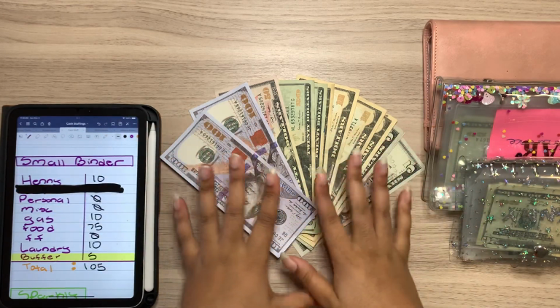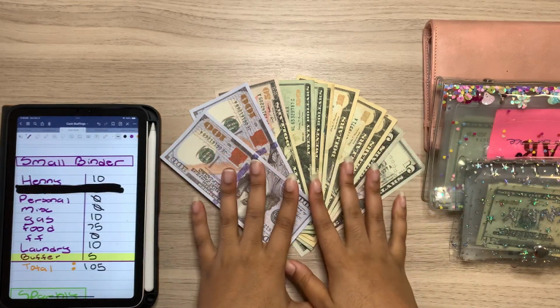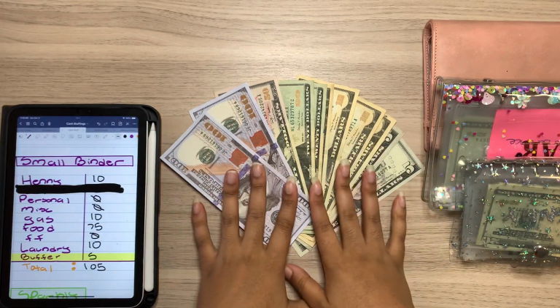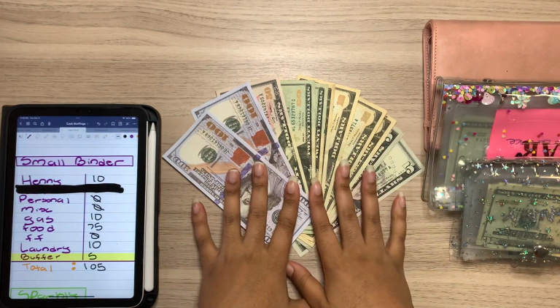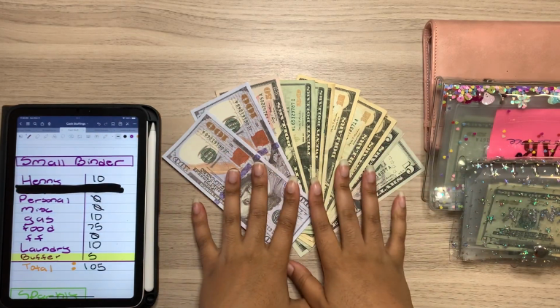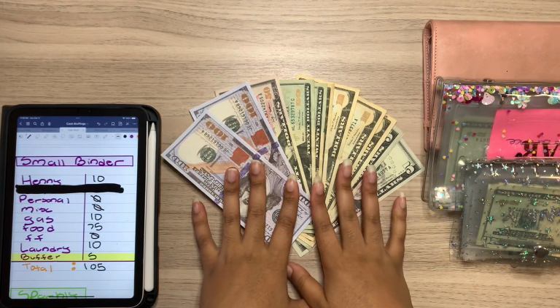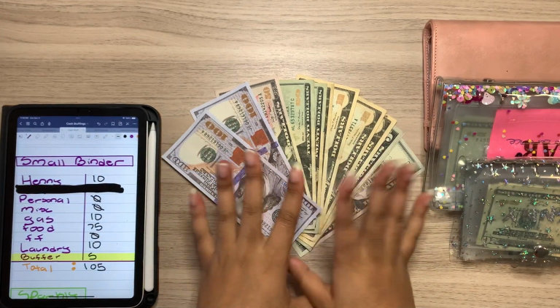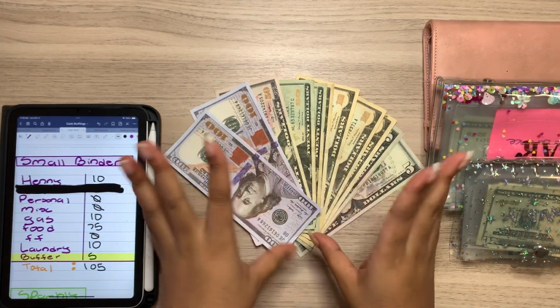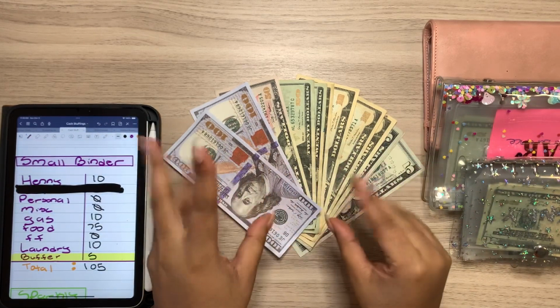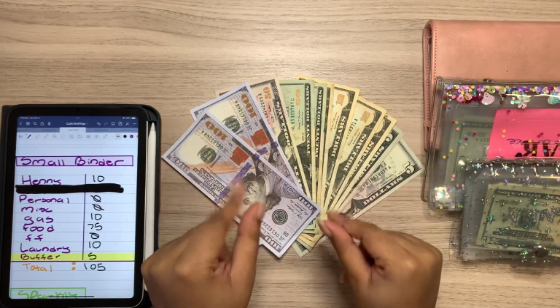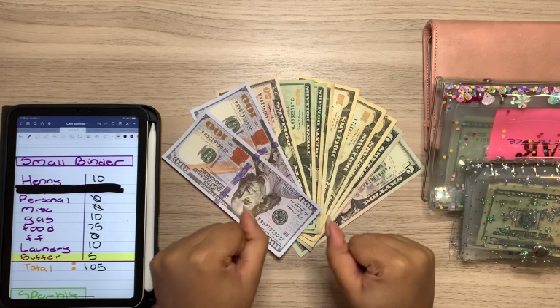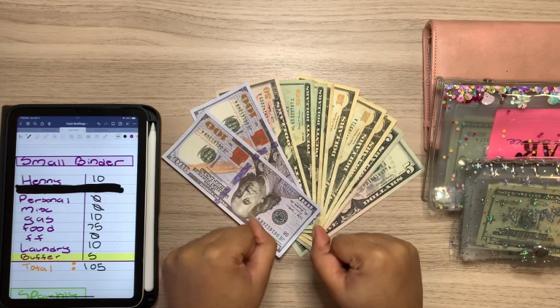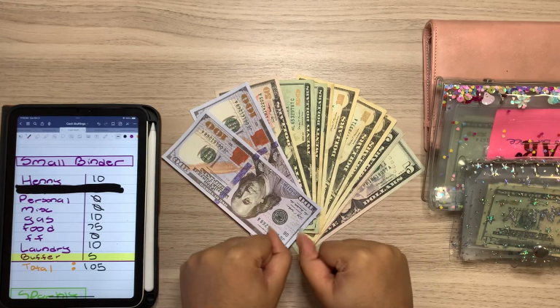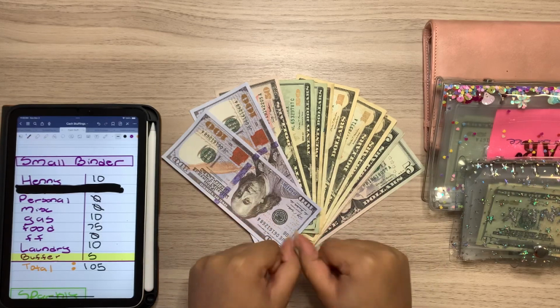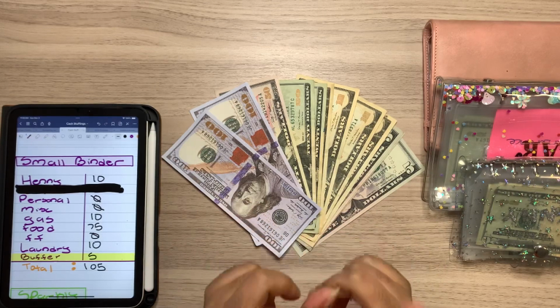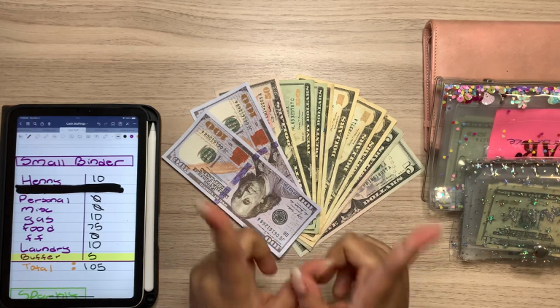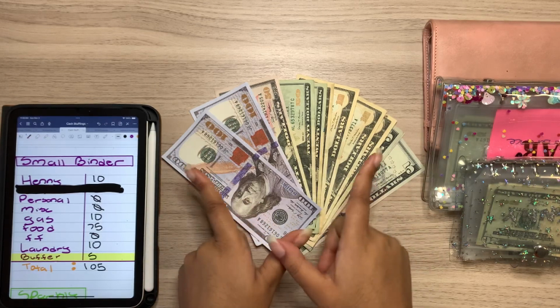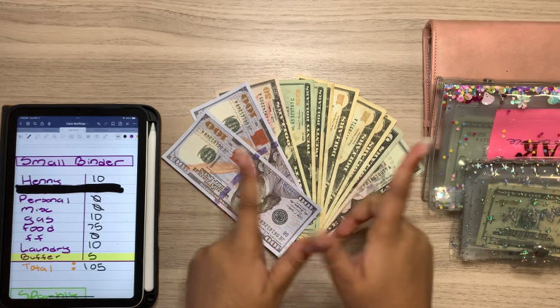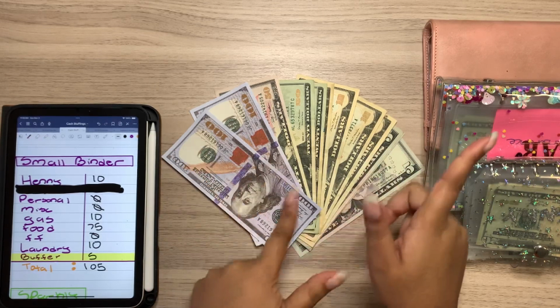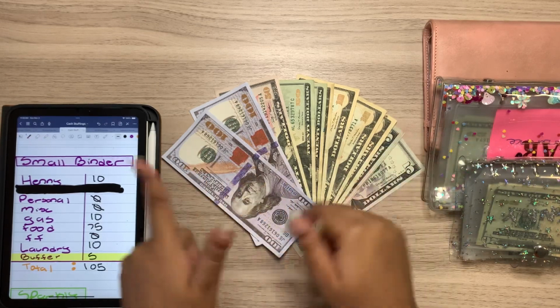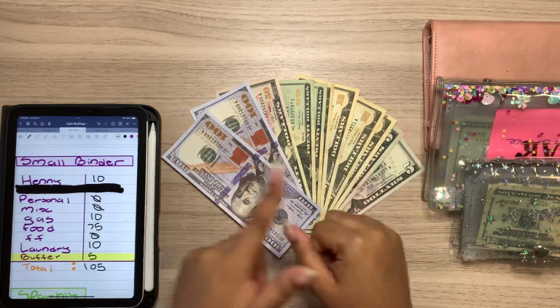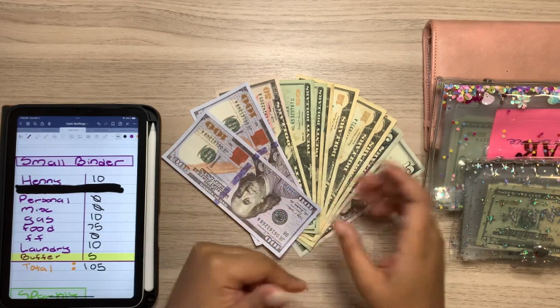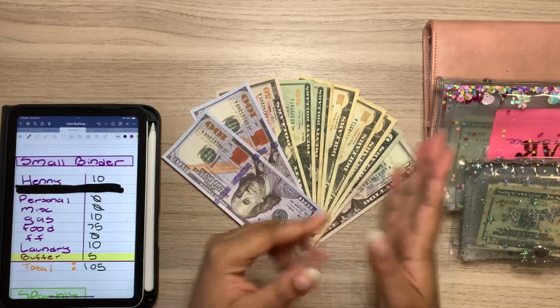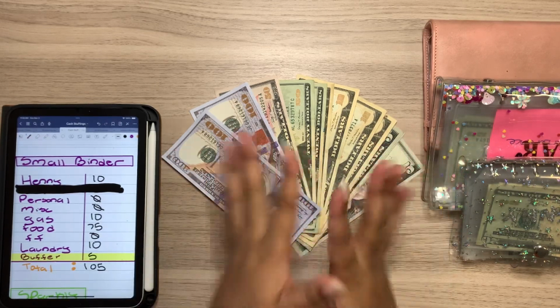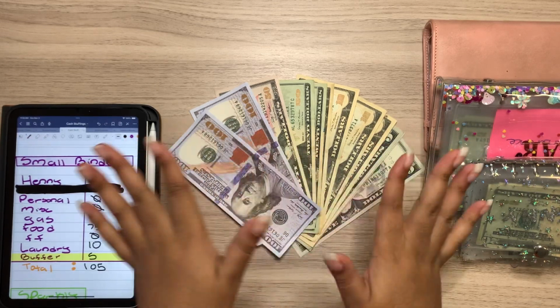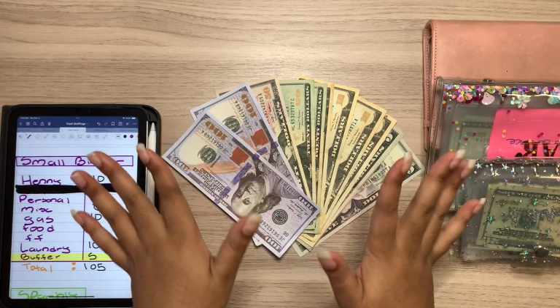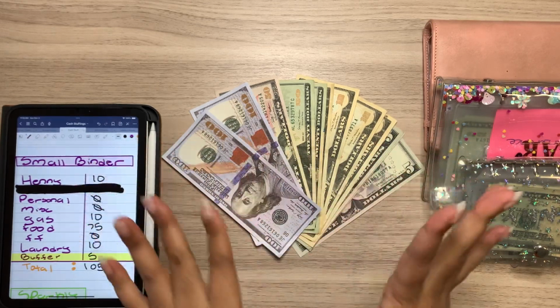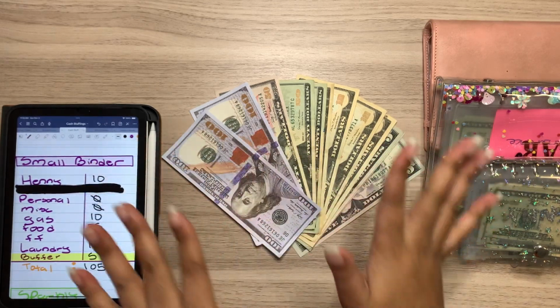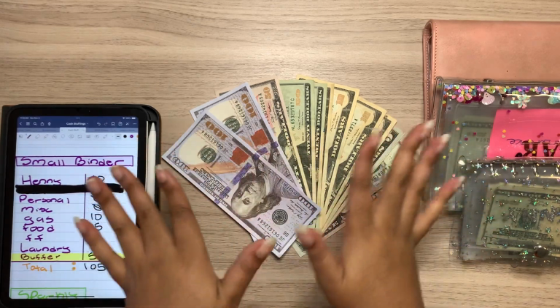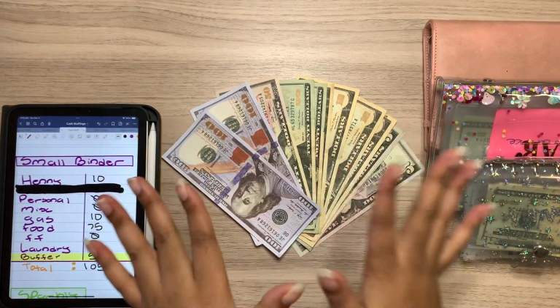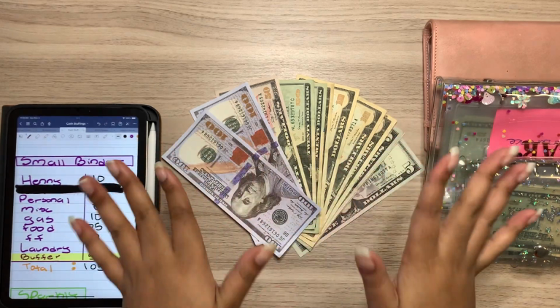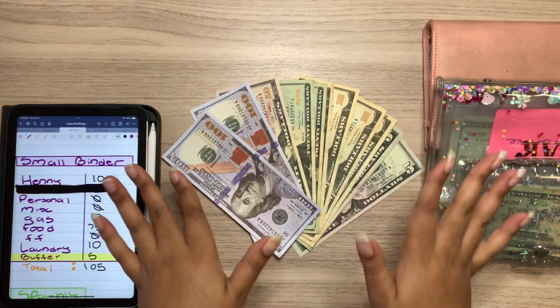Today I'm going to be doing my weekly cash envelope stuffing so we can see how much money I have and where it's all going to go.